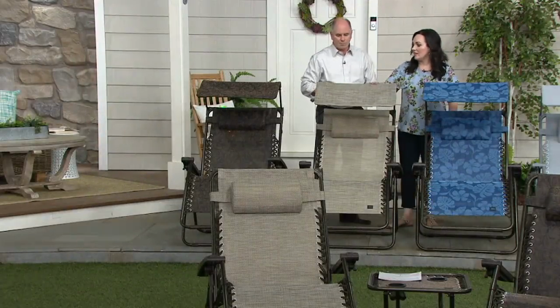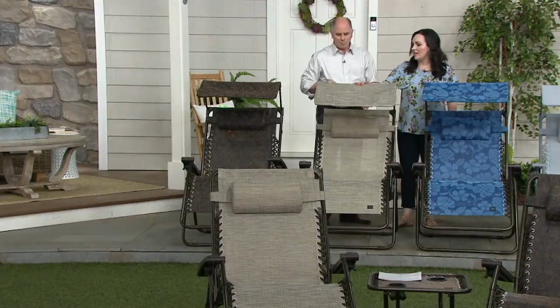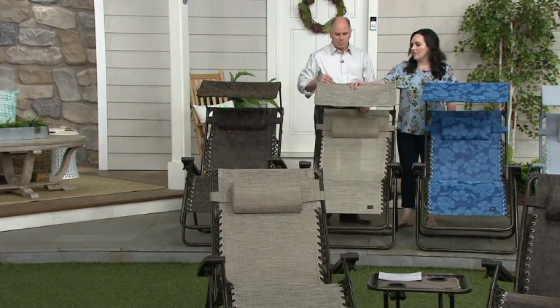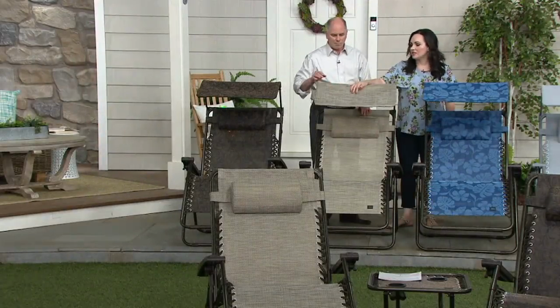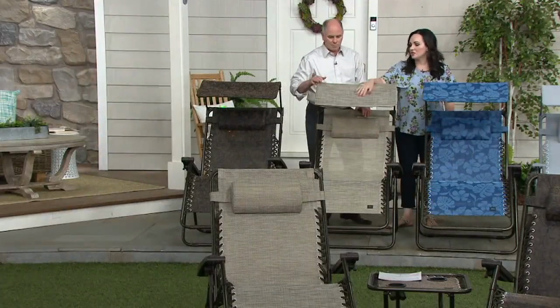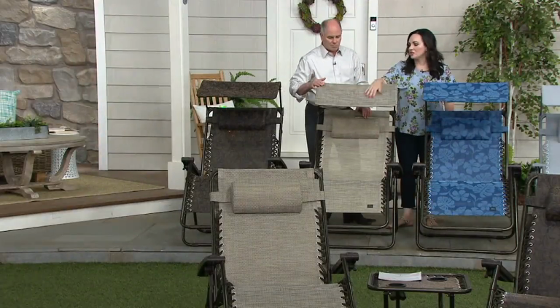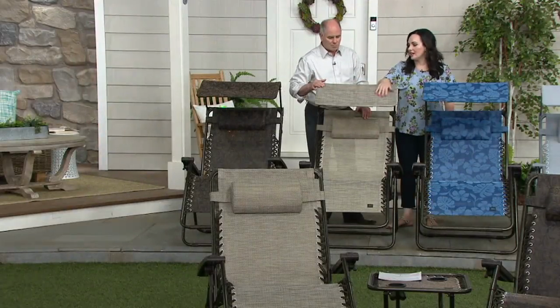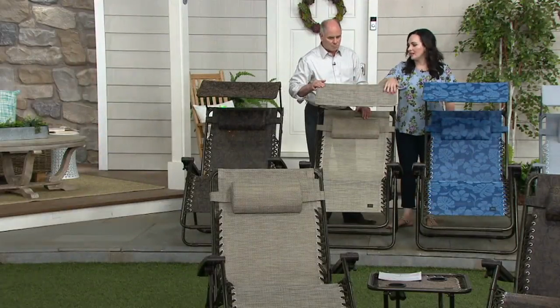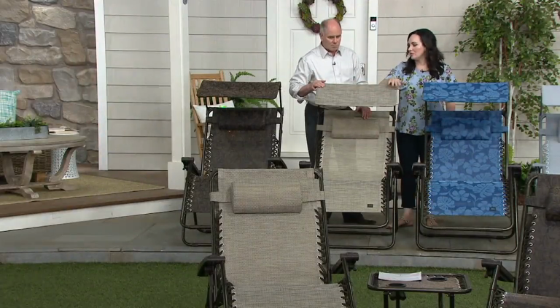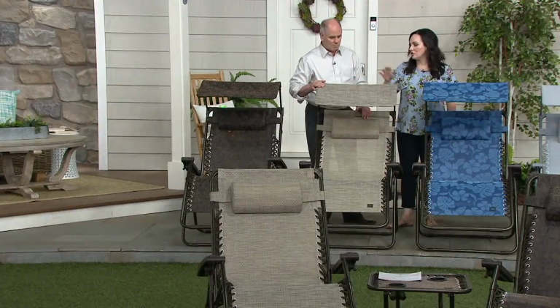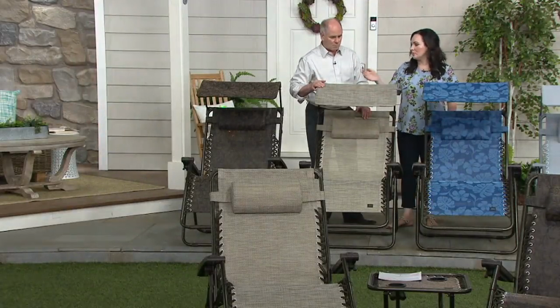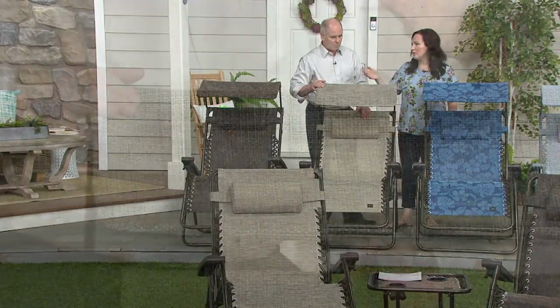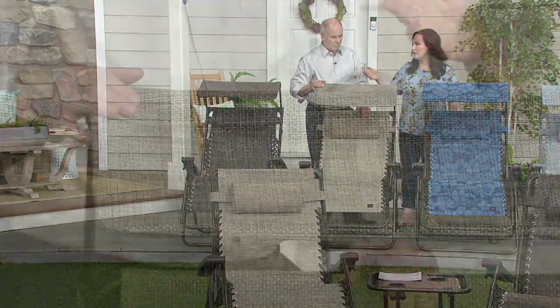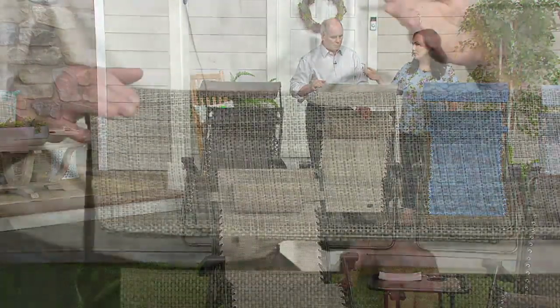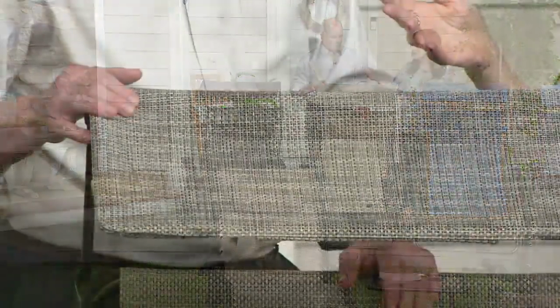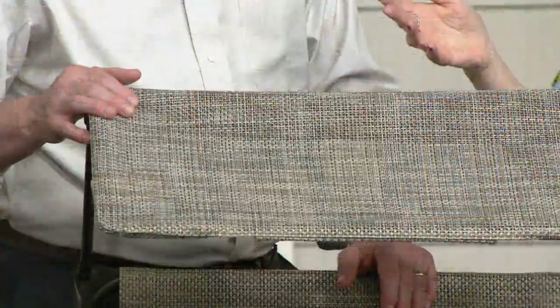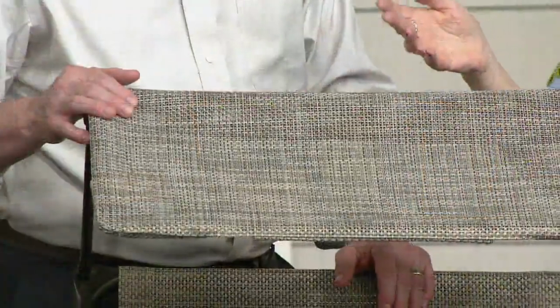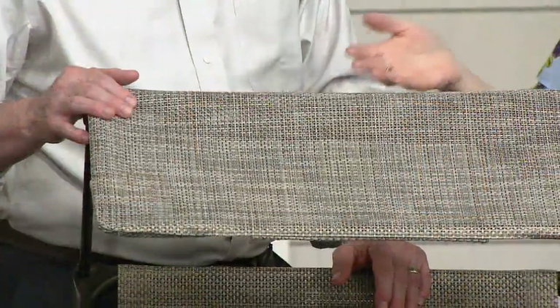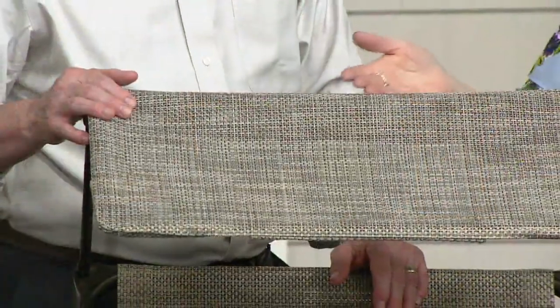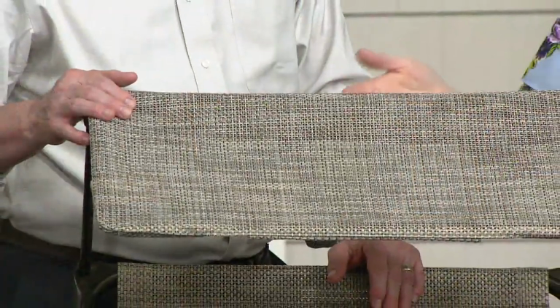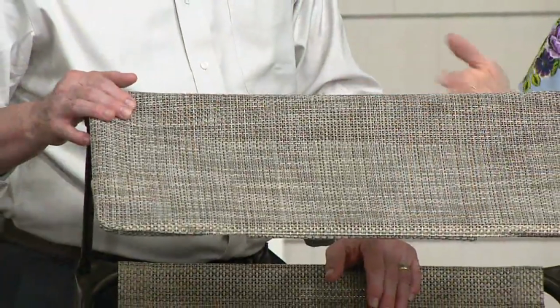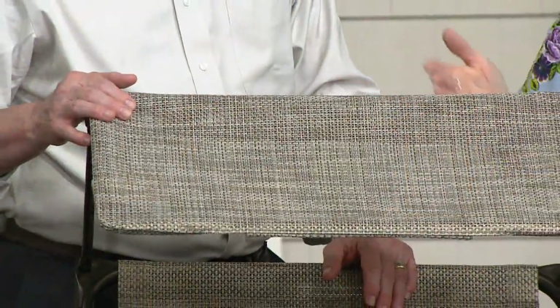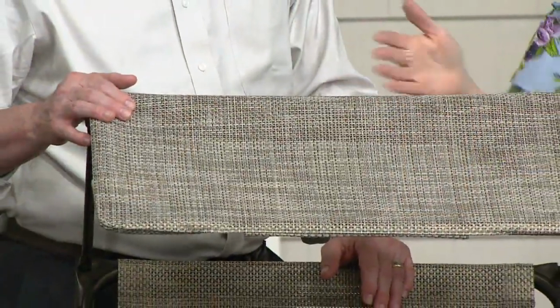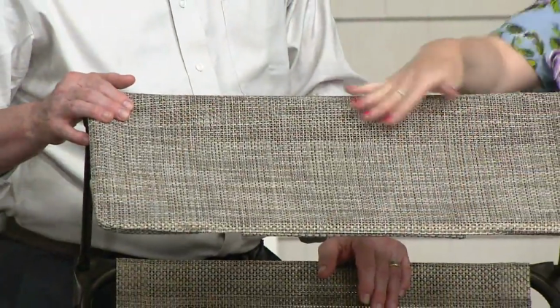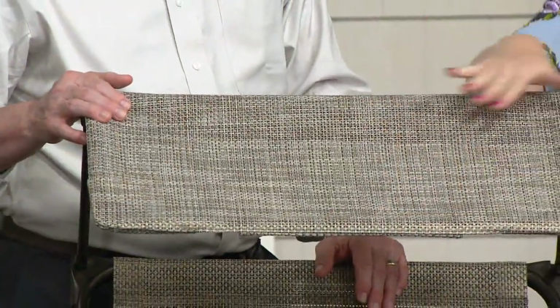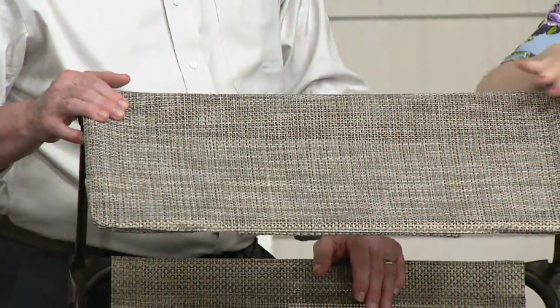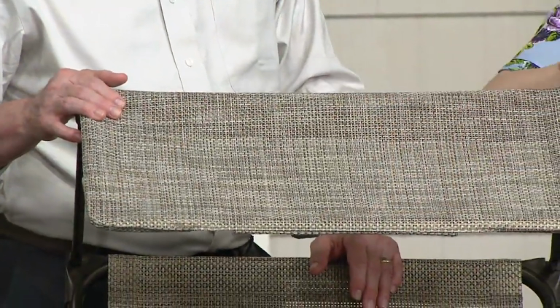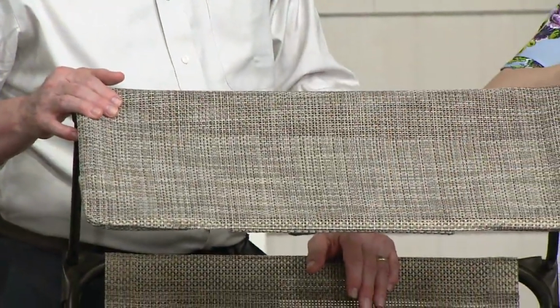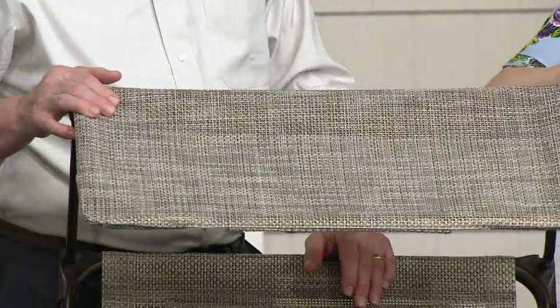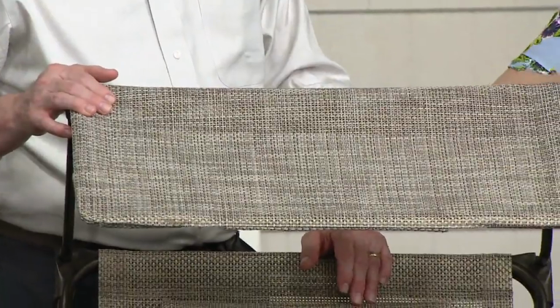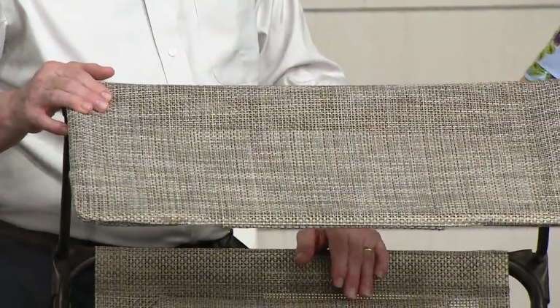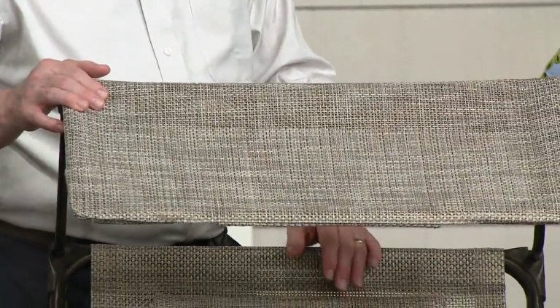This is your sand, which is your perfect neutral — a cream, gold, brown tri-weave design.